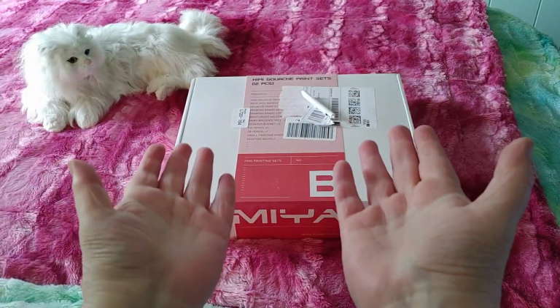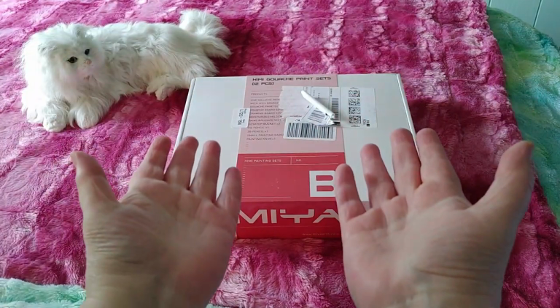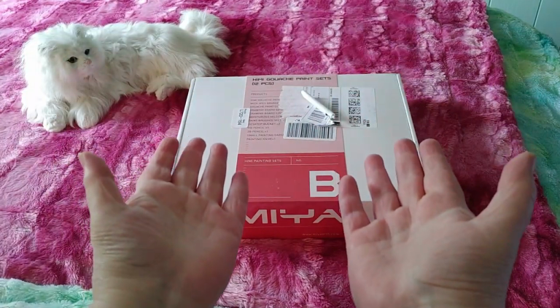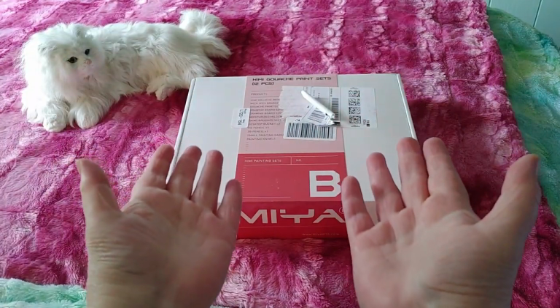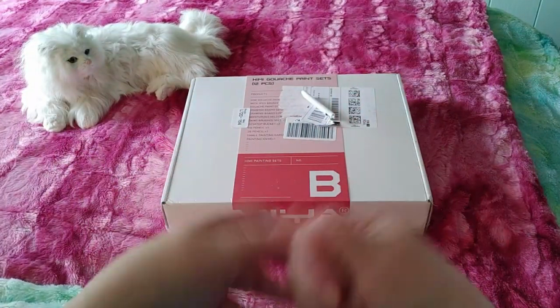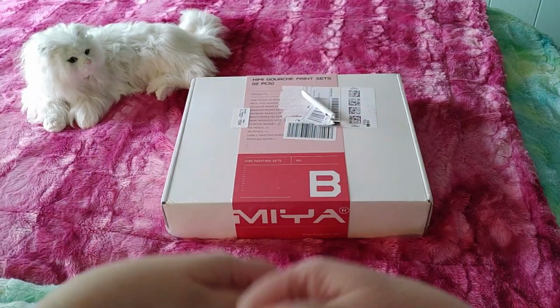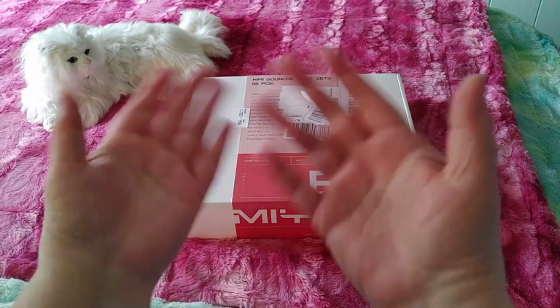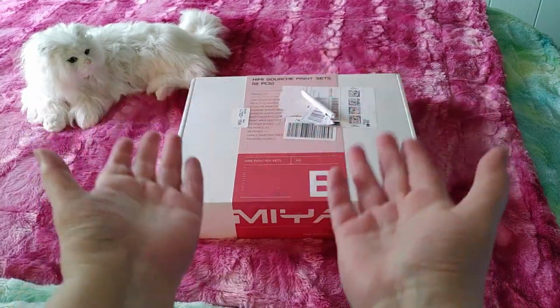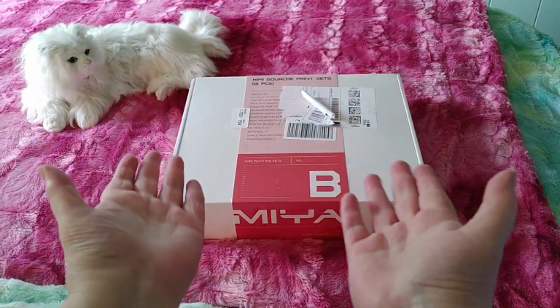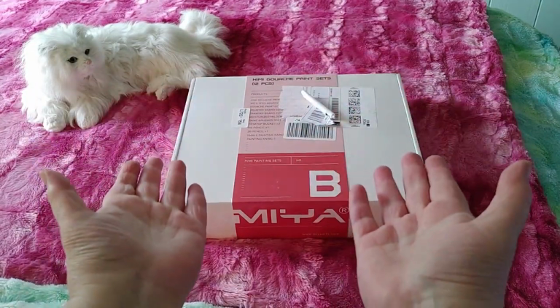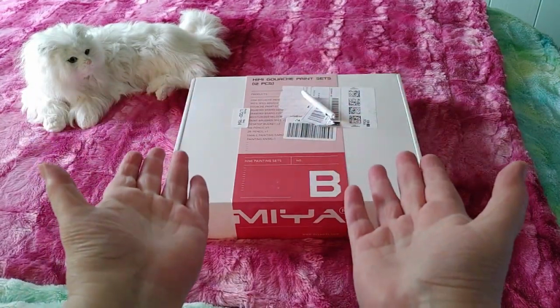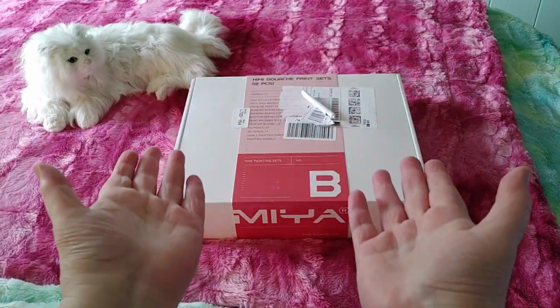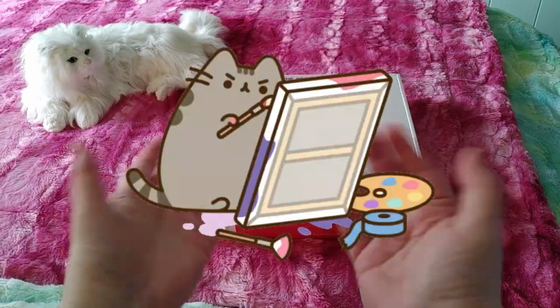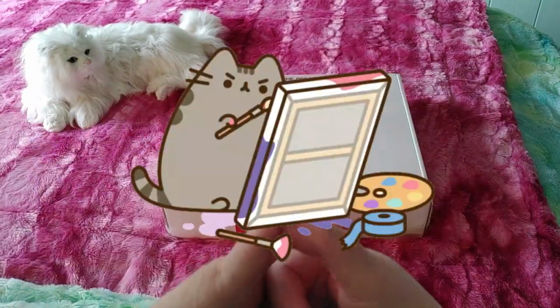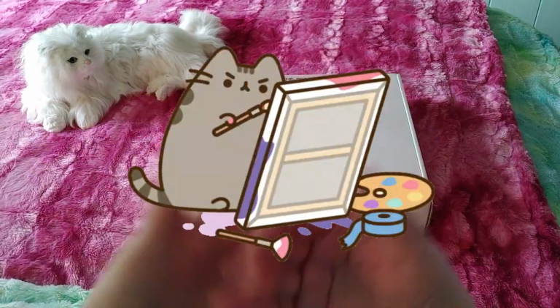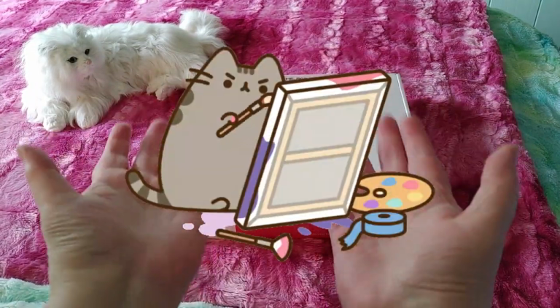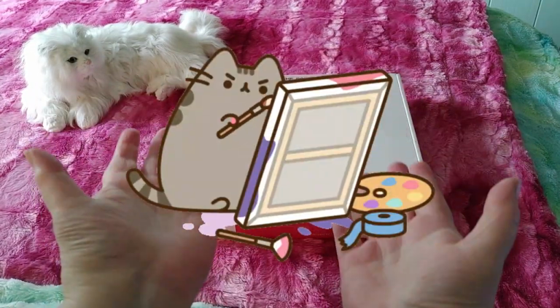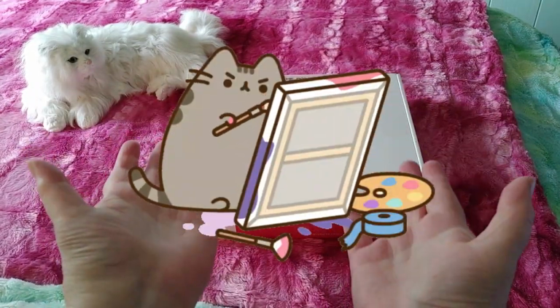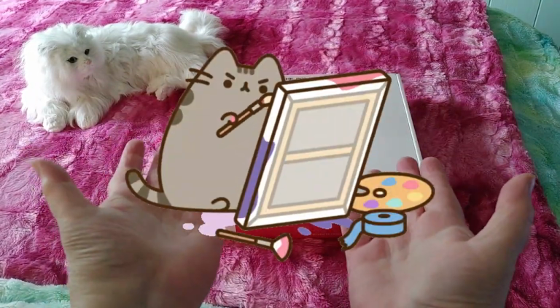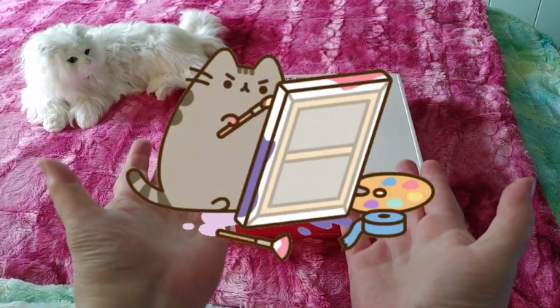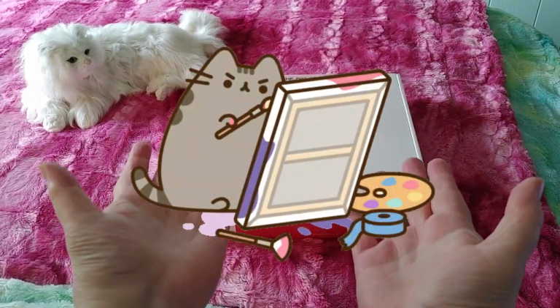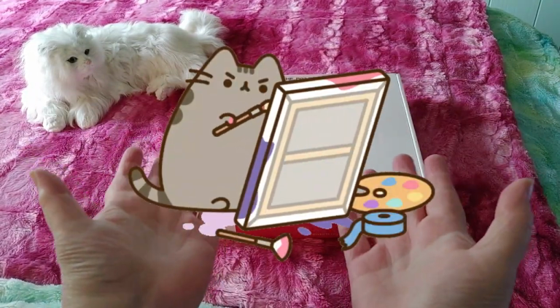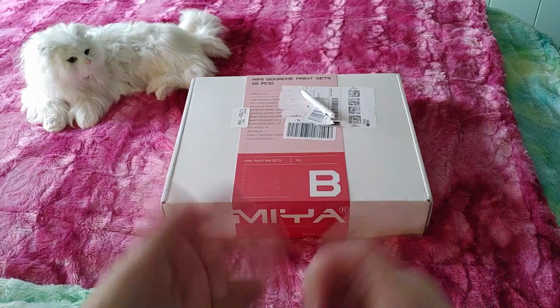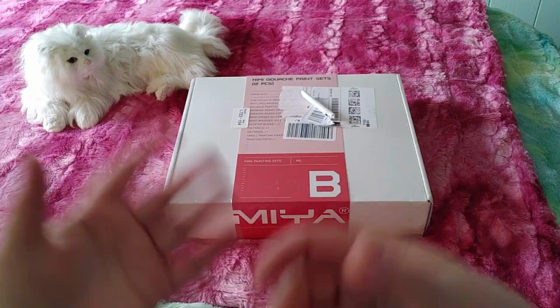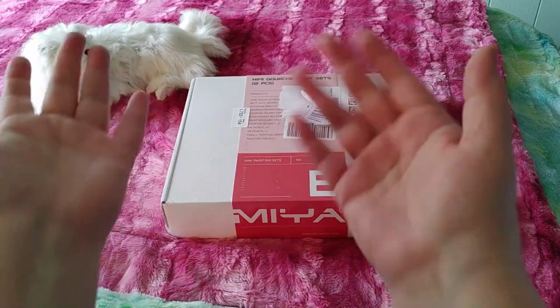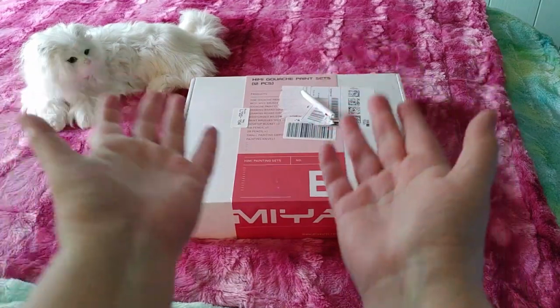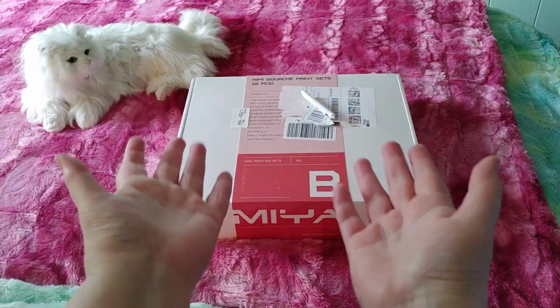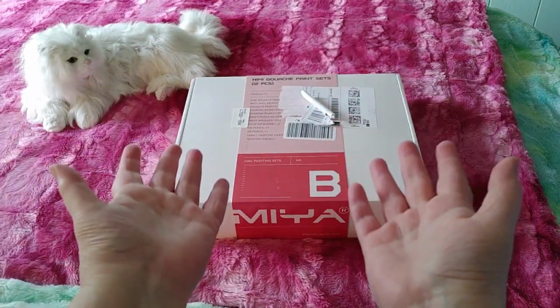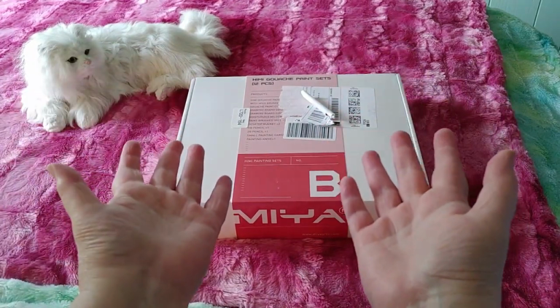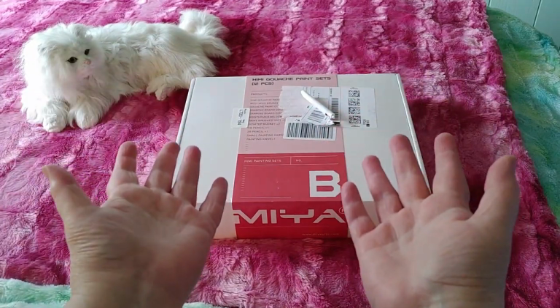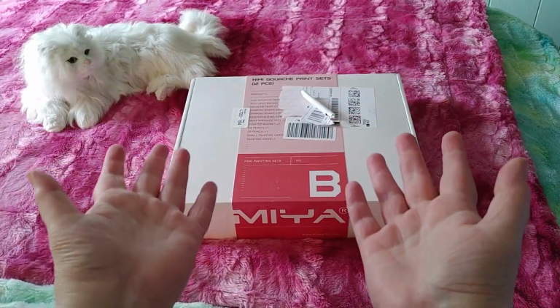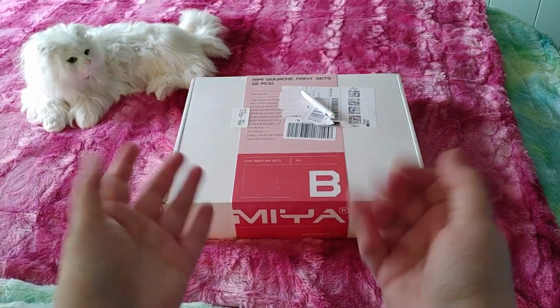Hi guys, this is Crafty Cat. Welcome back to my channel and welcome if you're new.